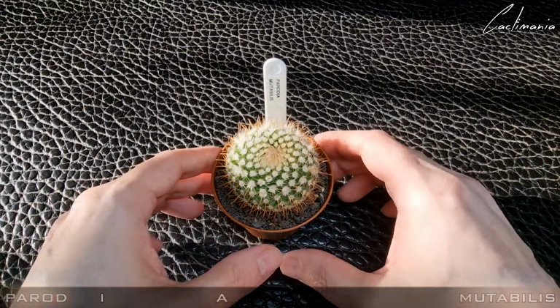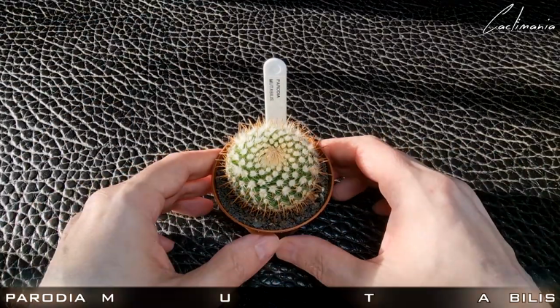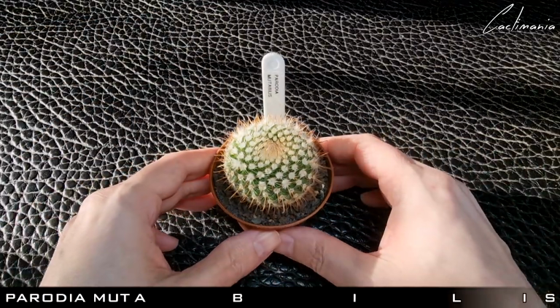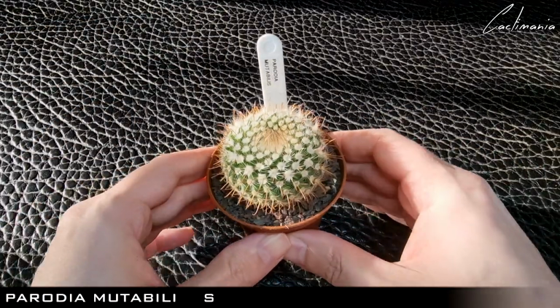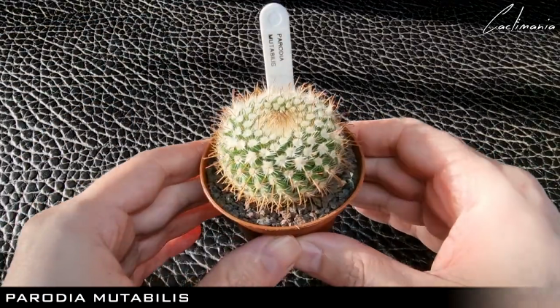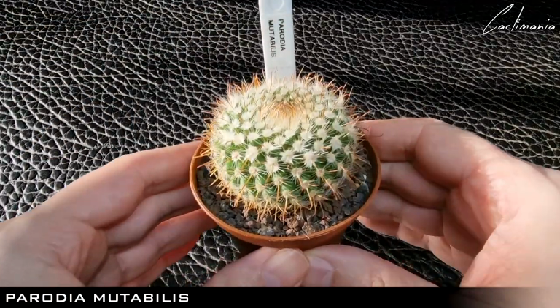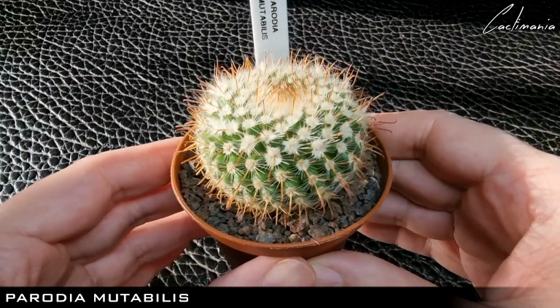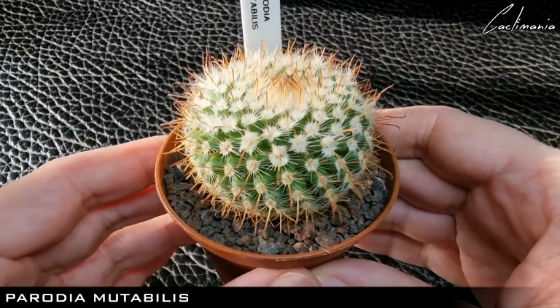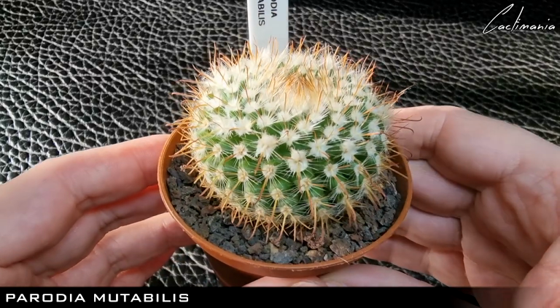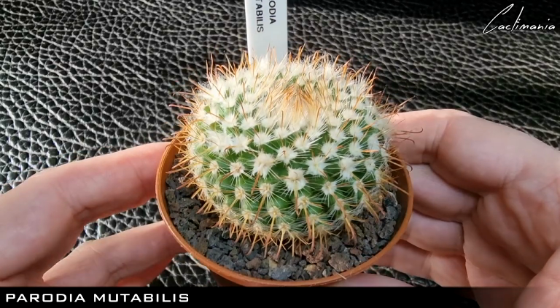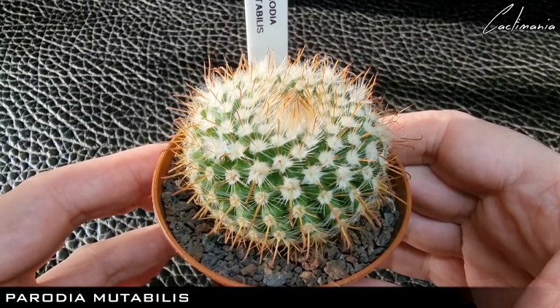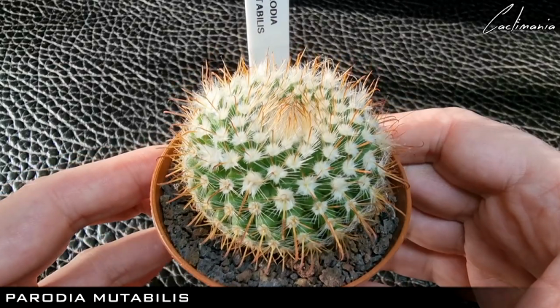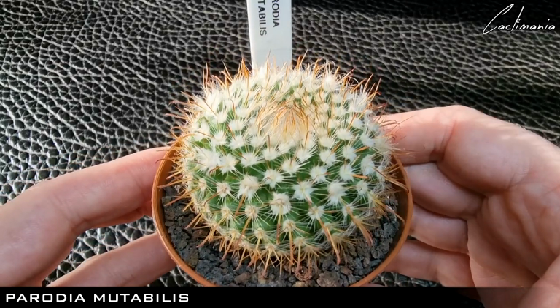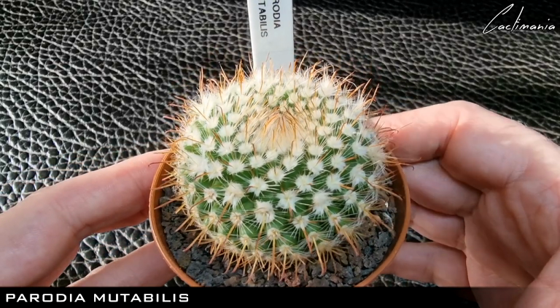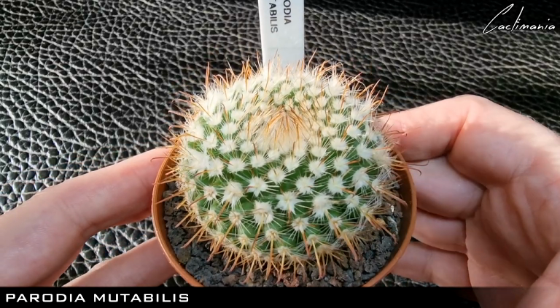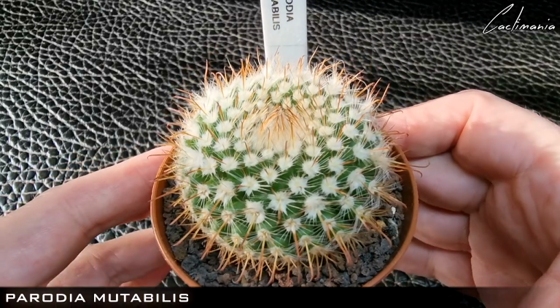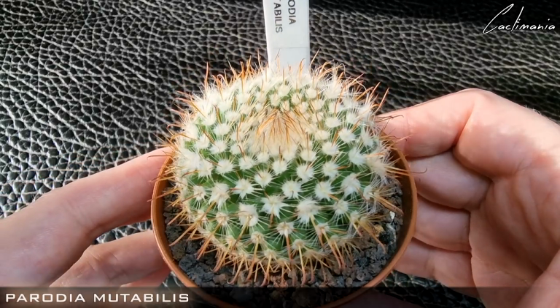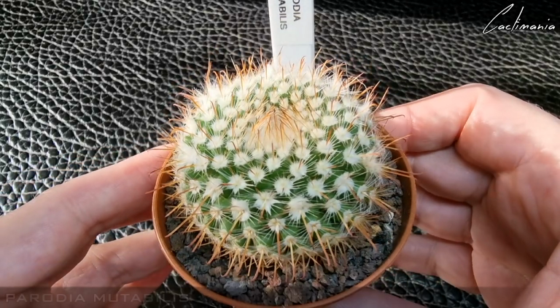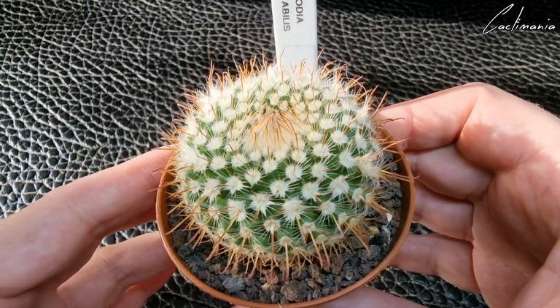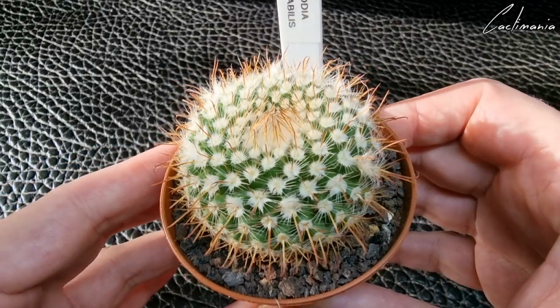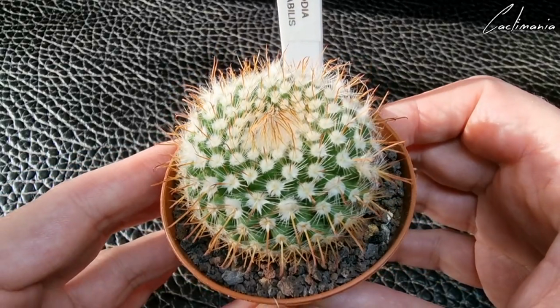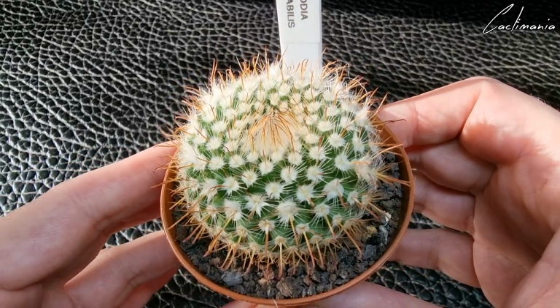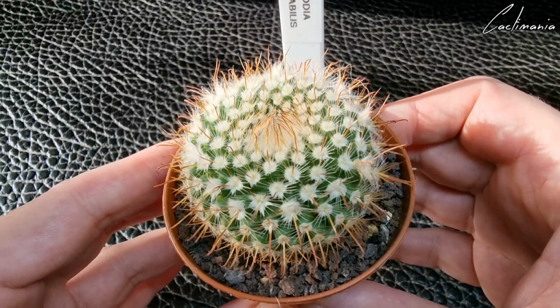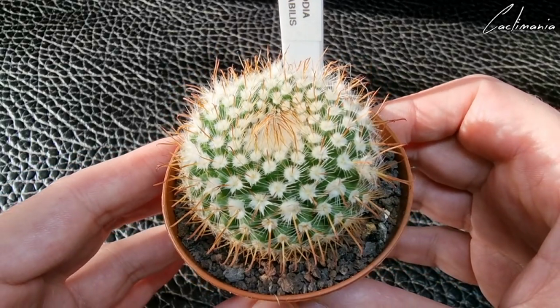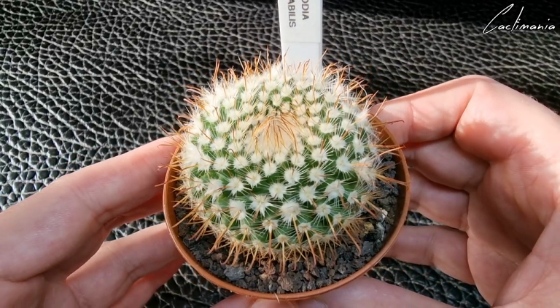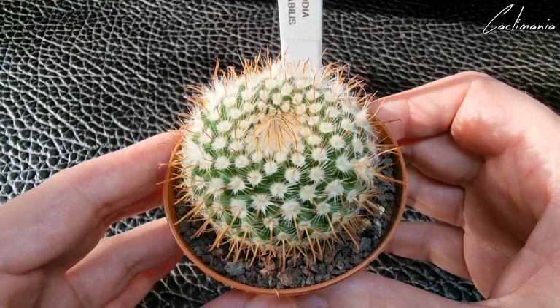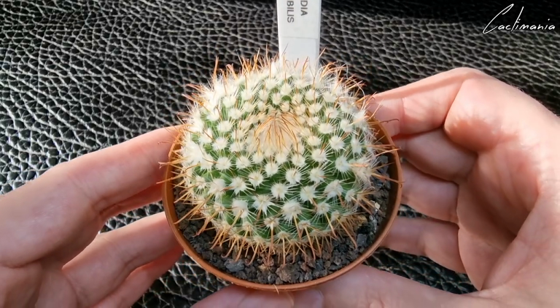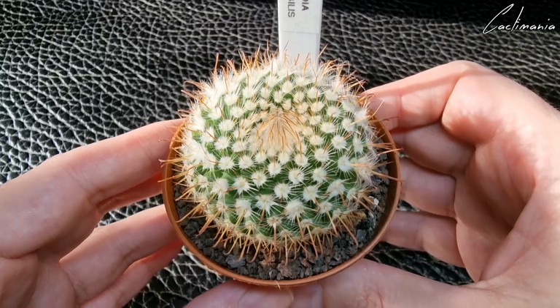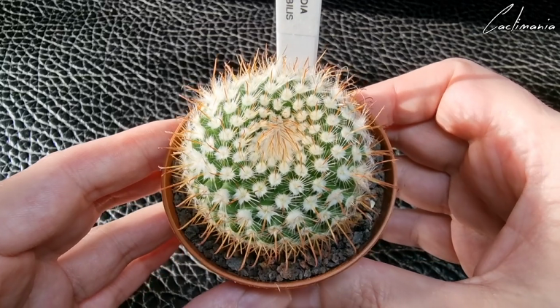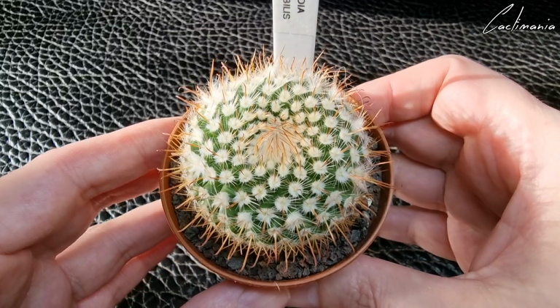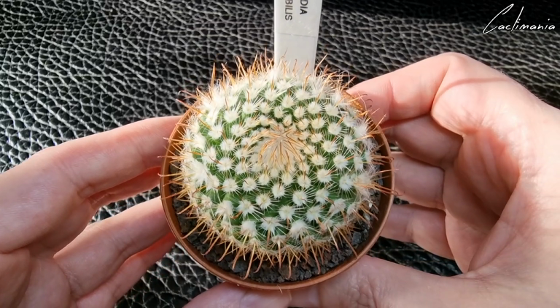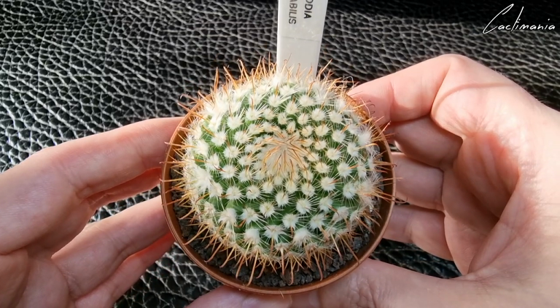Then there's a Parodia which did flower last year and is actually self-fertile. I managed to pollinate it with its own flowers and got quite a few seeds from it.